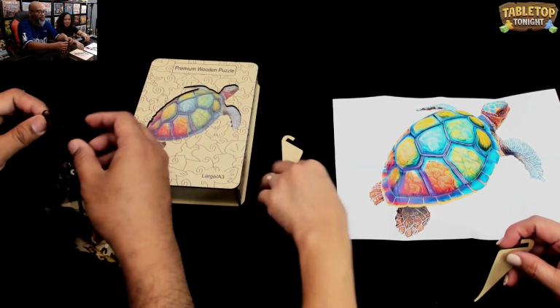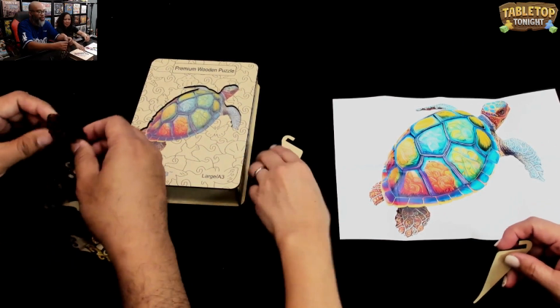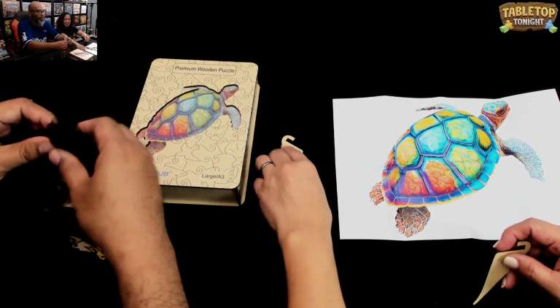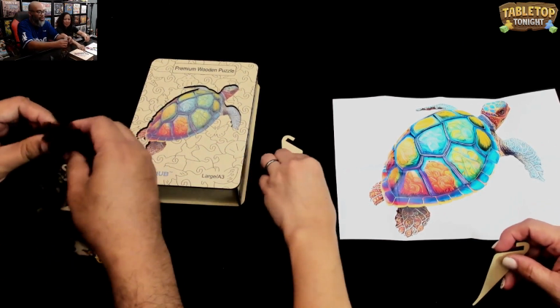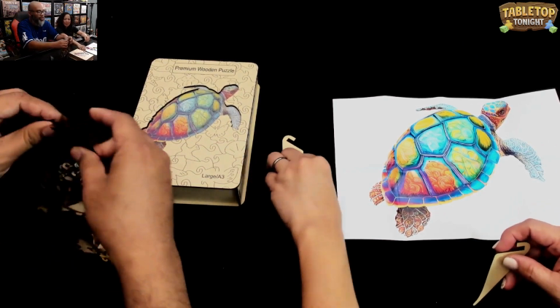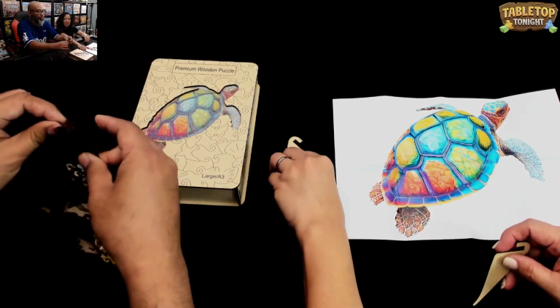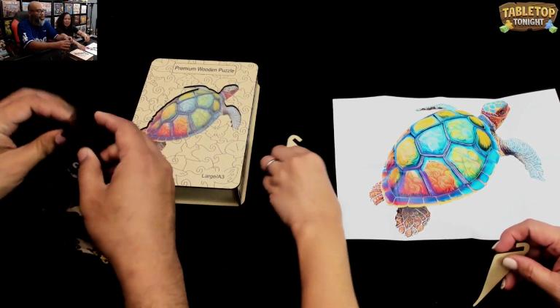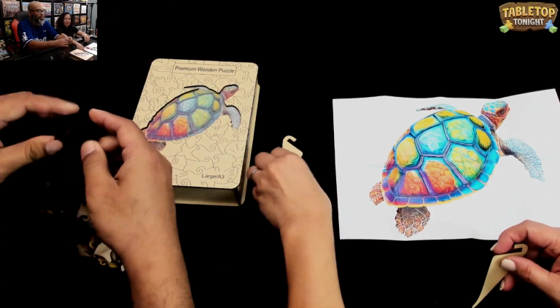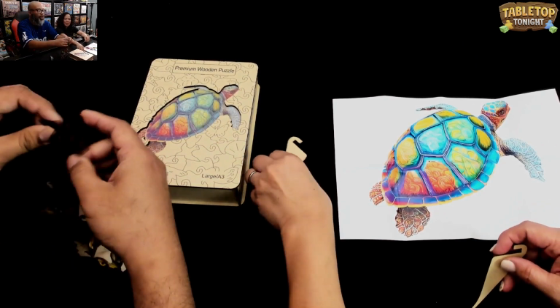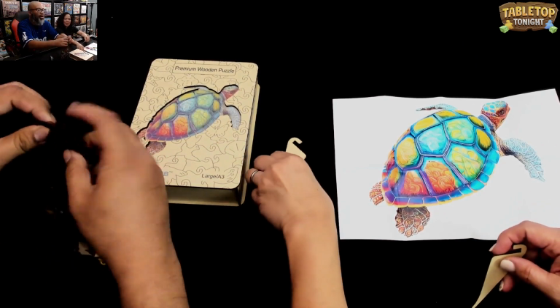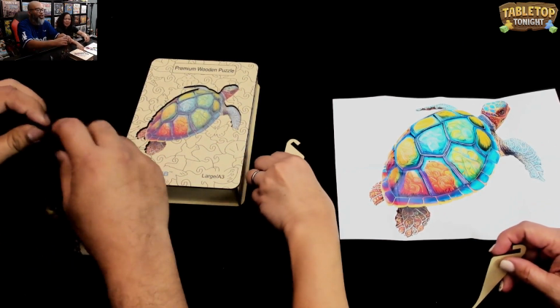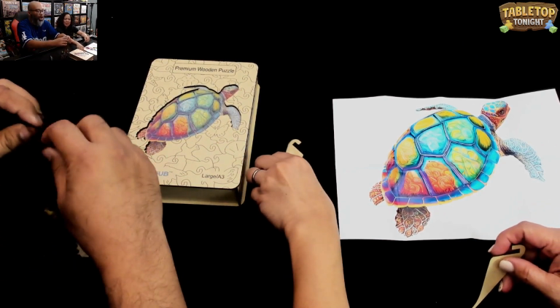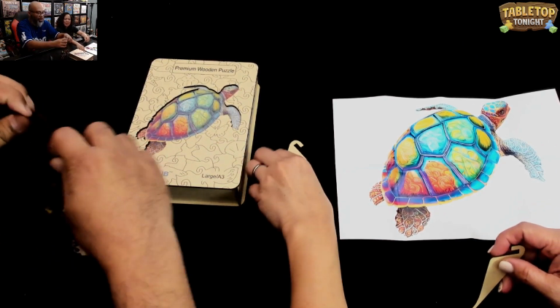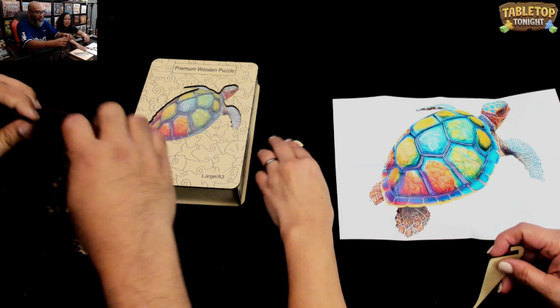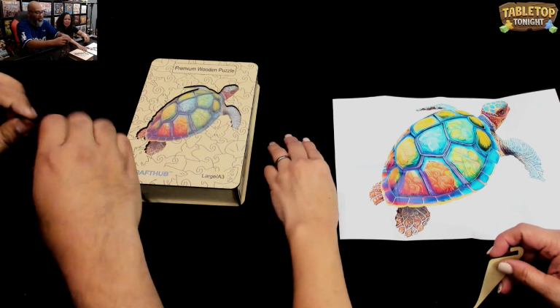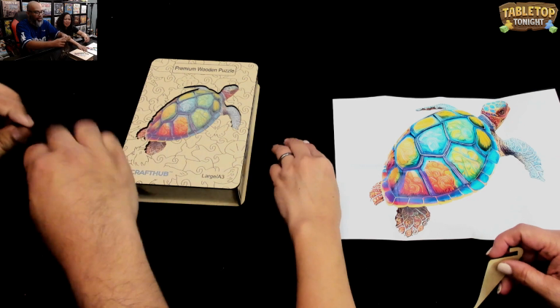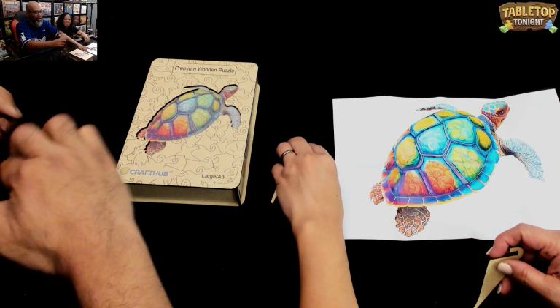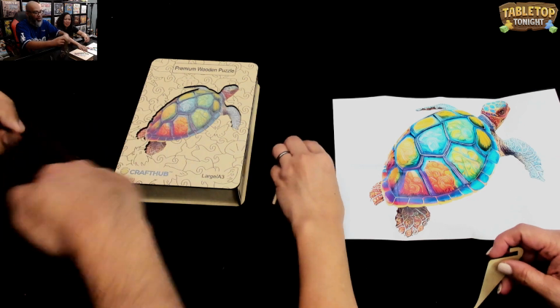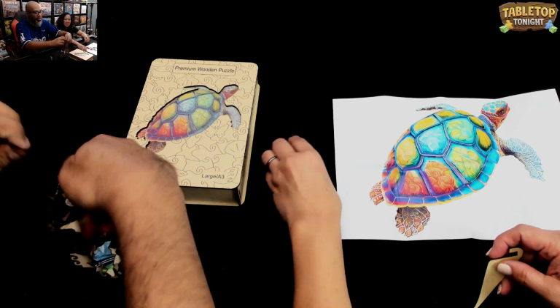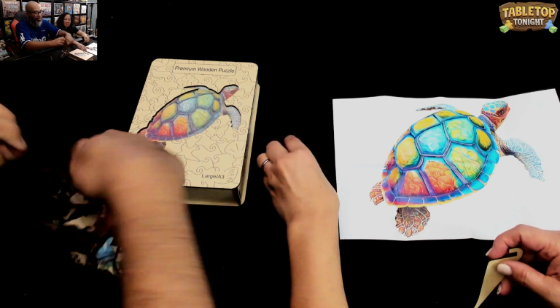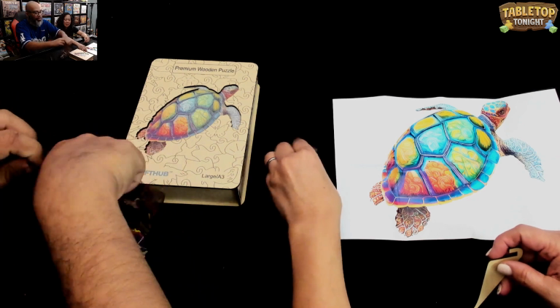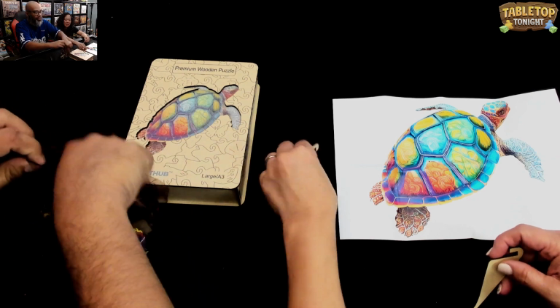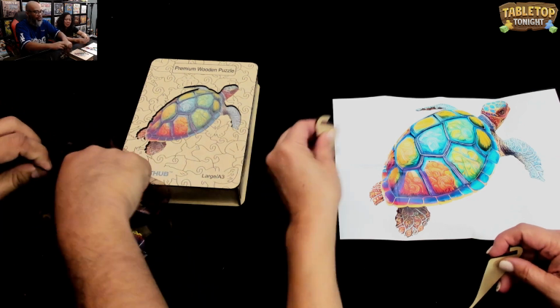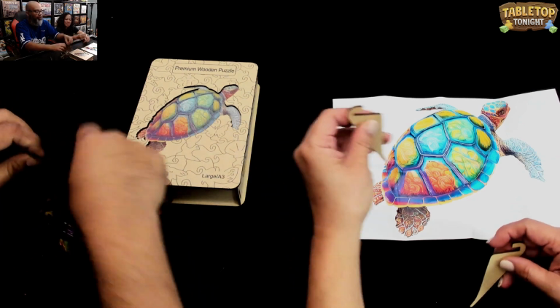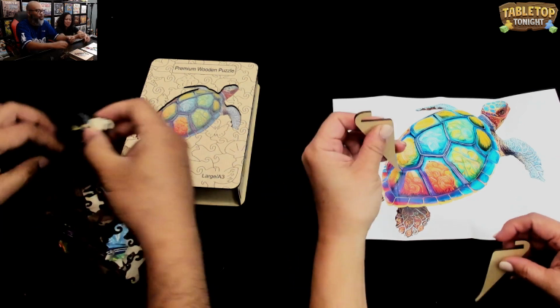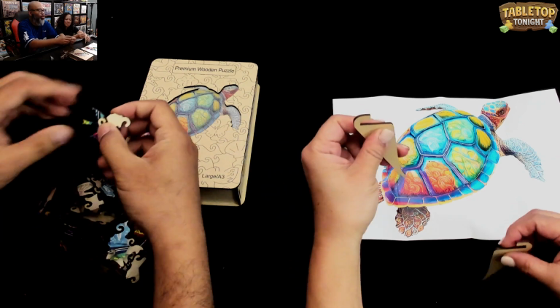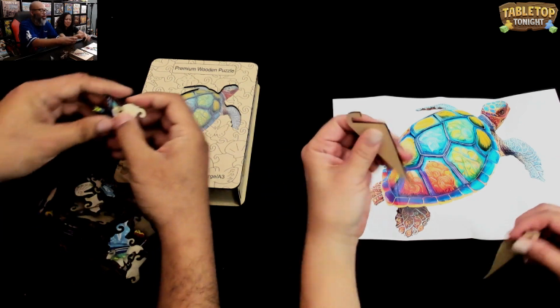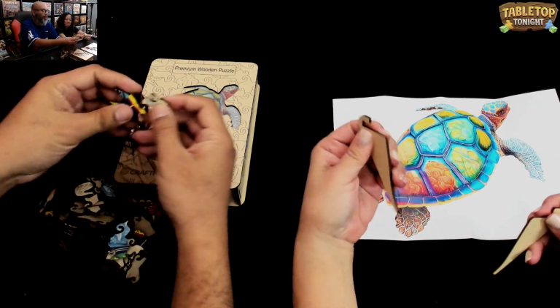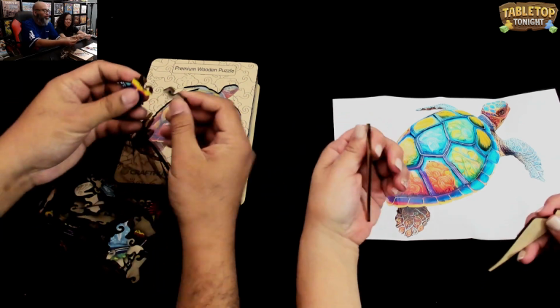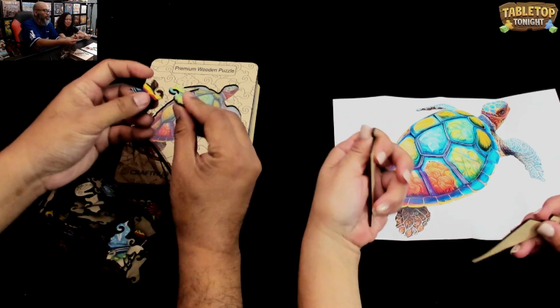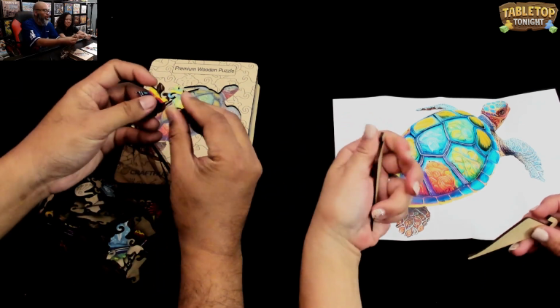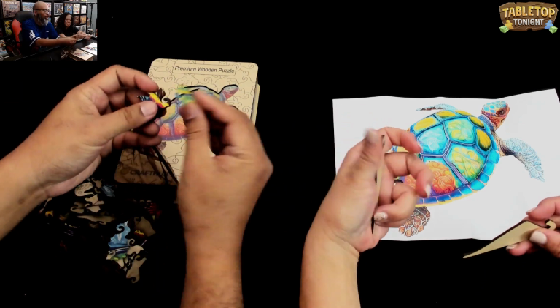So these pieces are chonky. They are — that's the official word, I believe, is chonky.